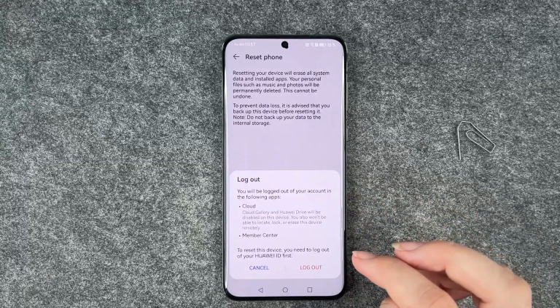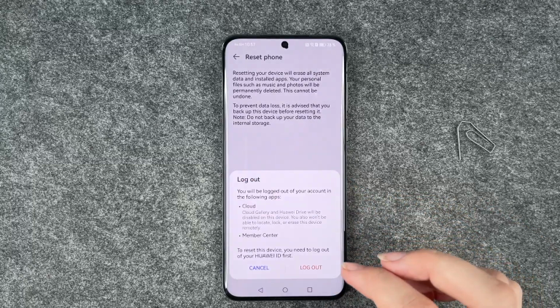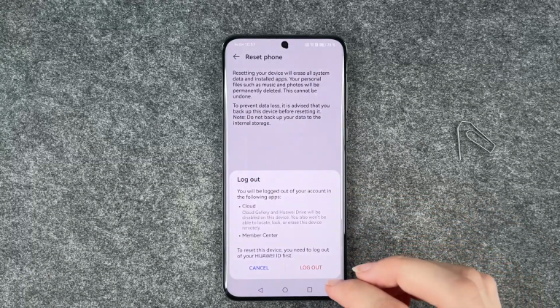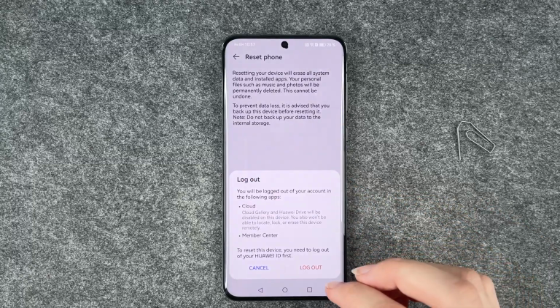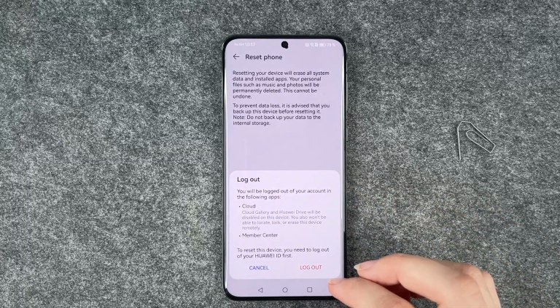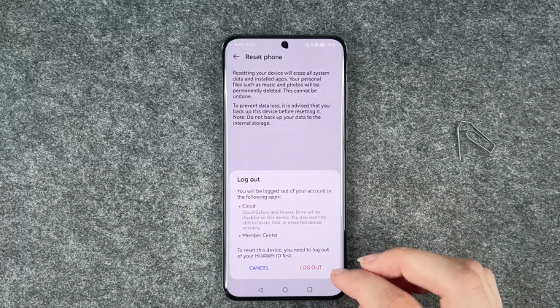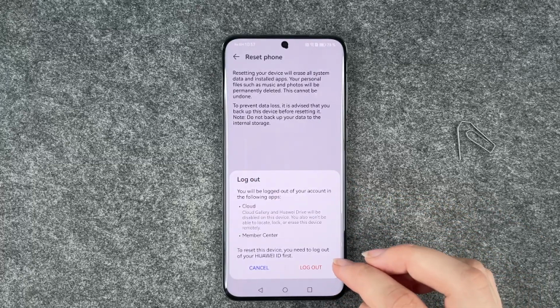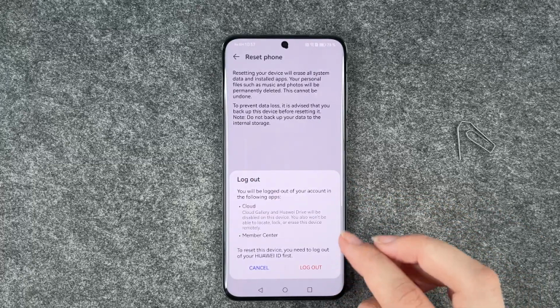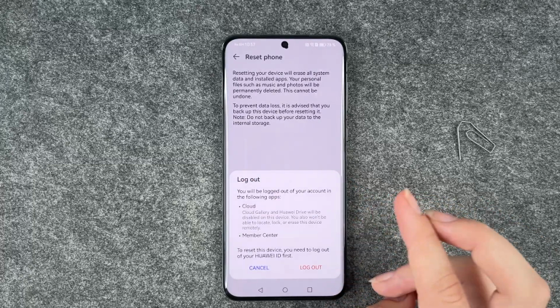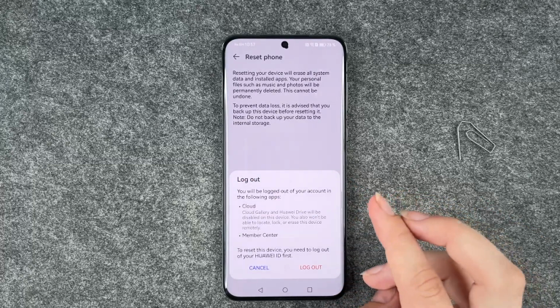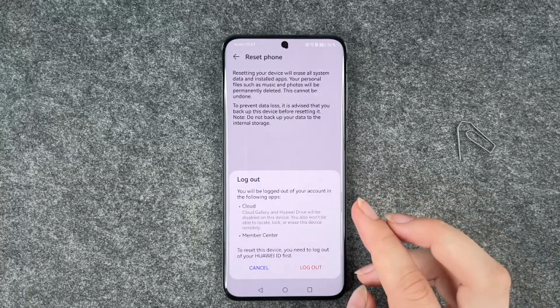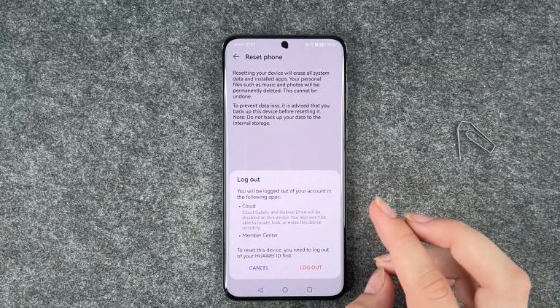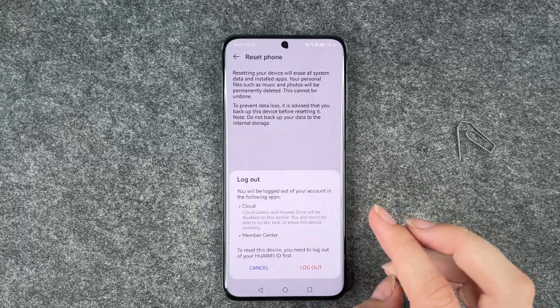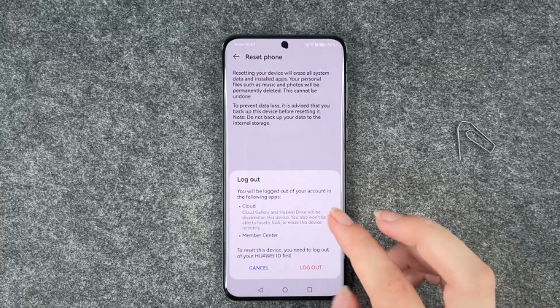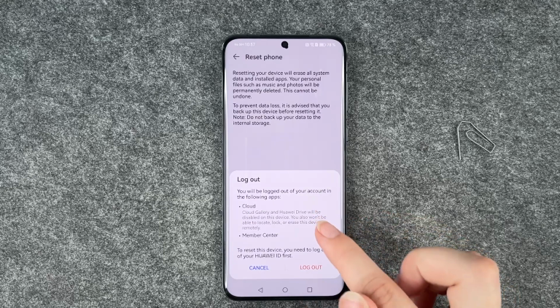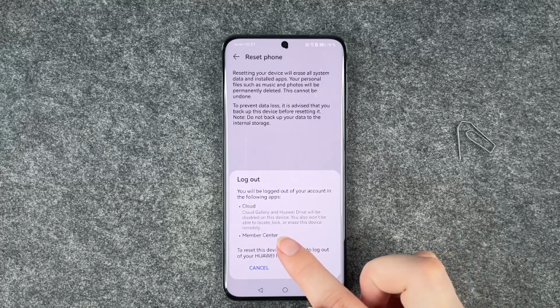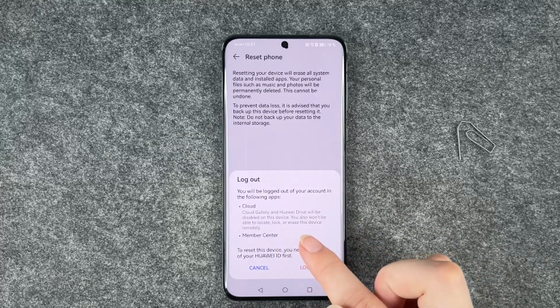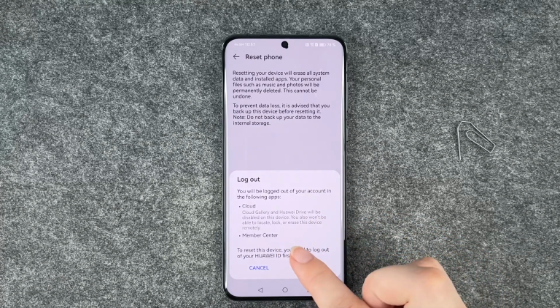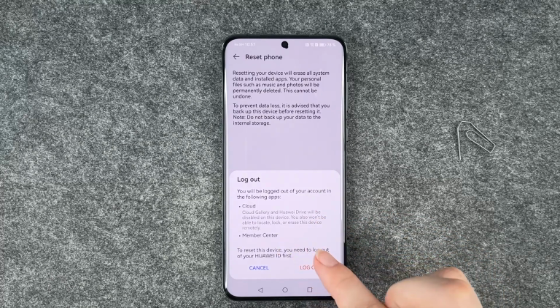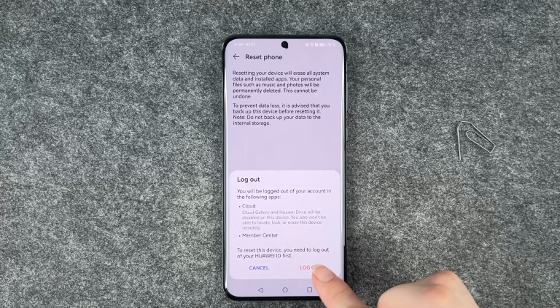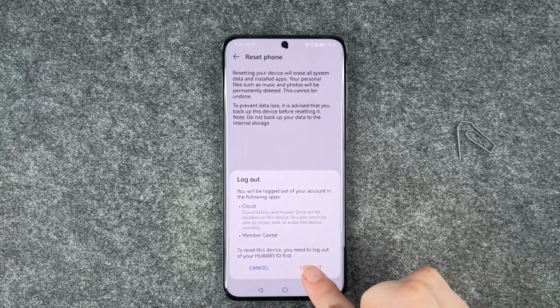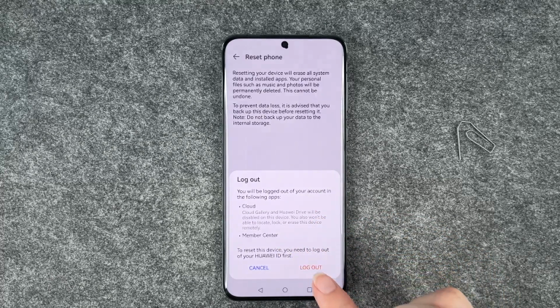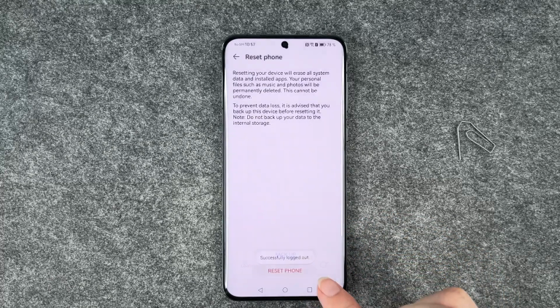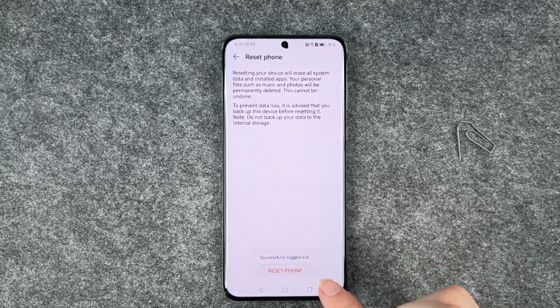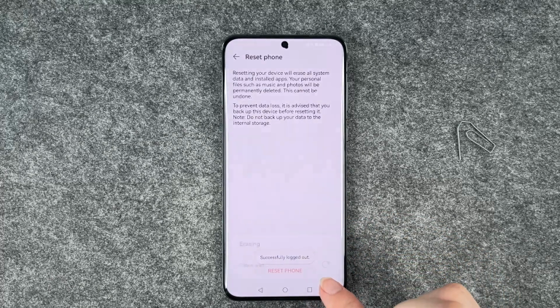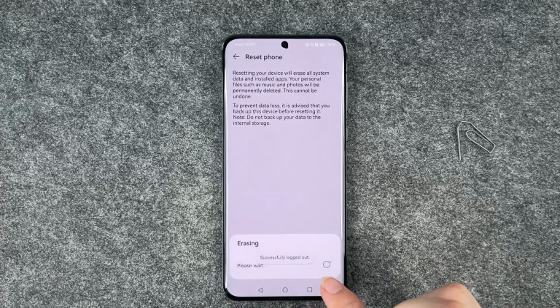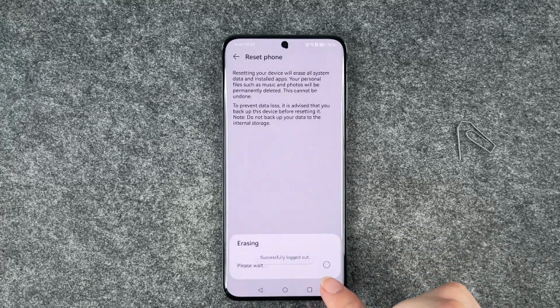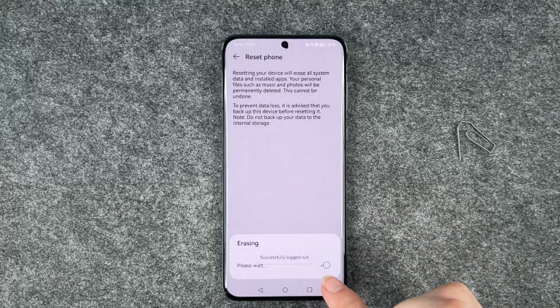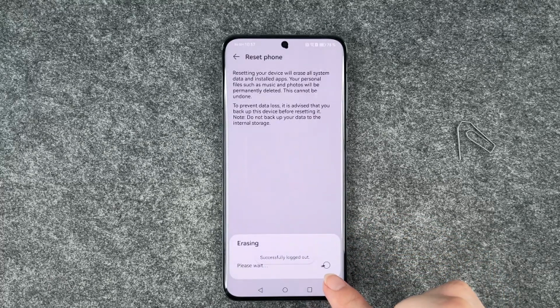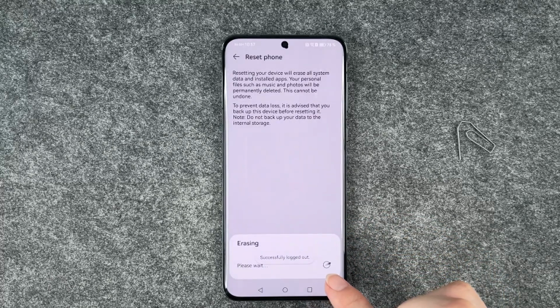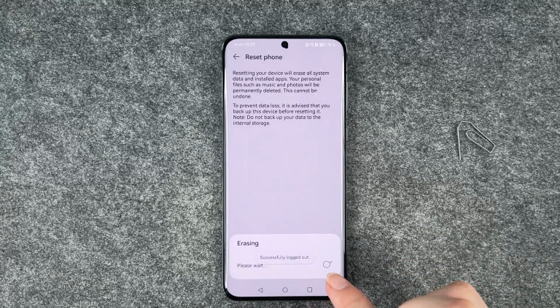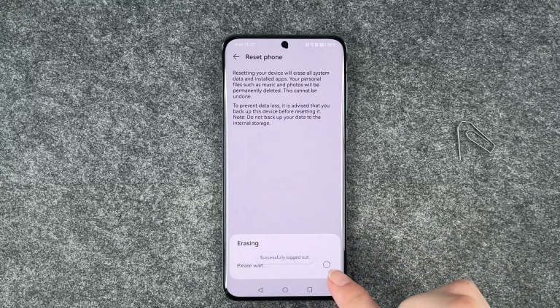Enter your password for your account and then click Okay. You'll be logged out of your account in the following apps: Cloud and Member Center. Tap Log out — successfully logged out.